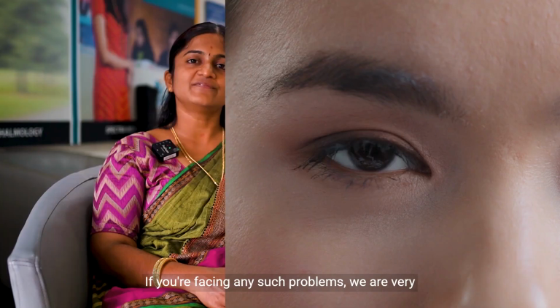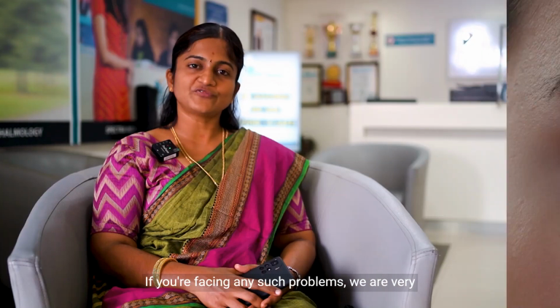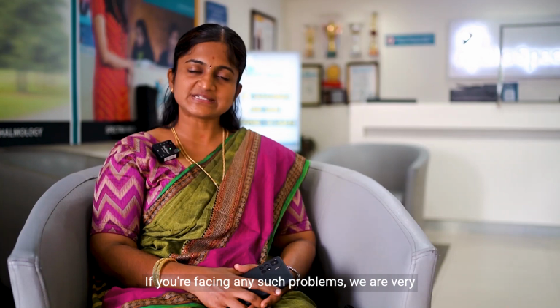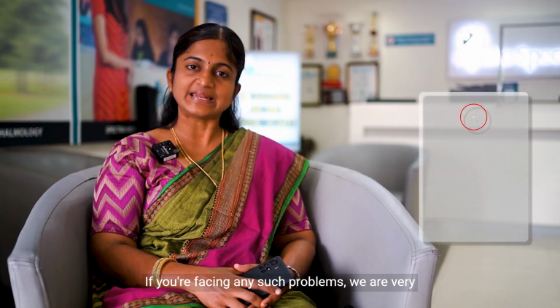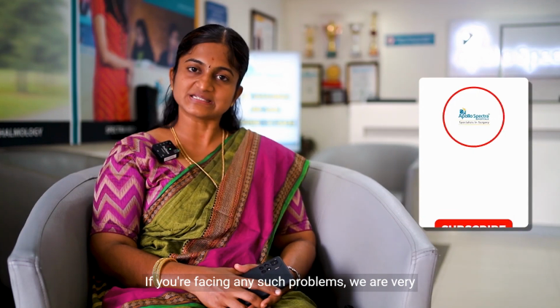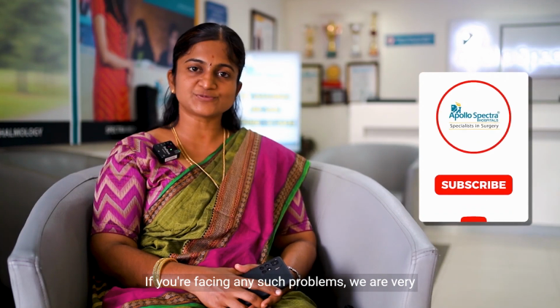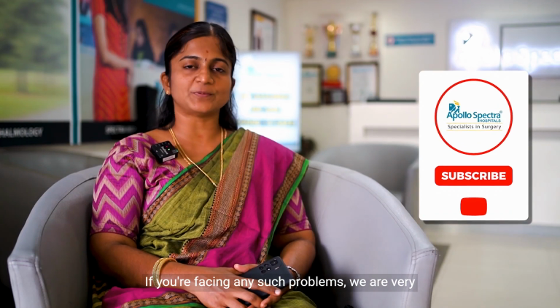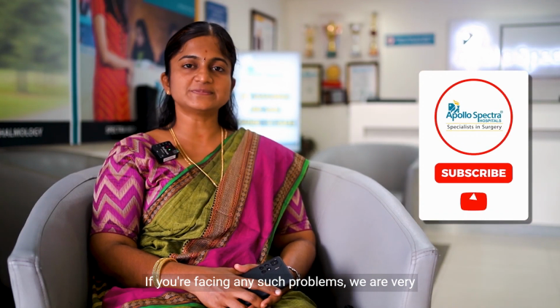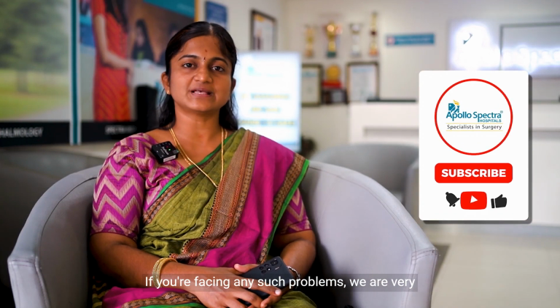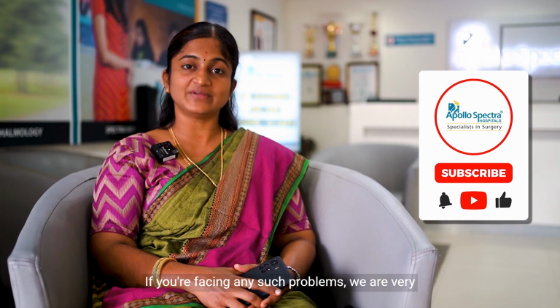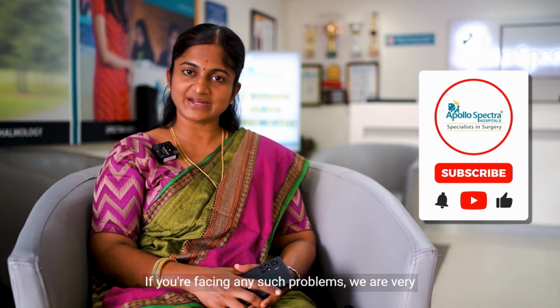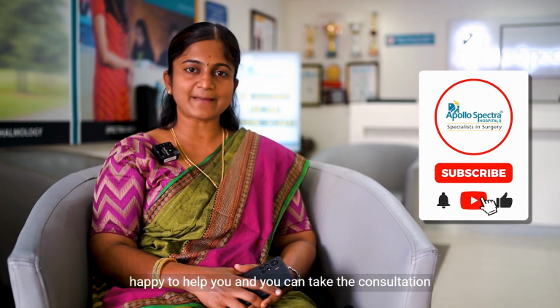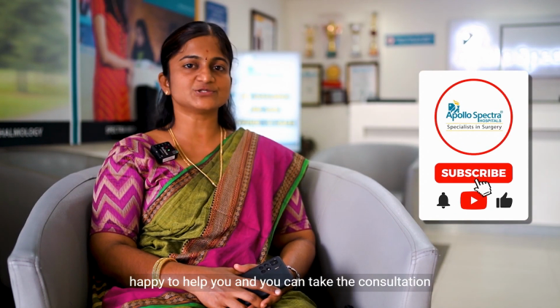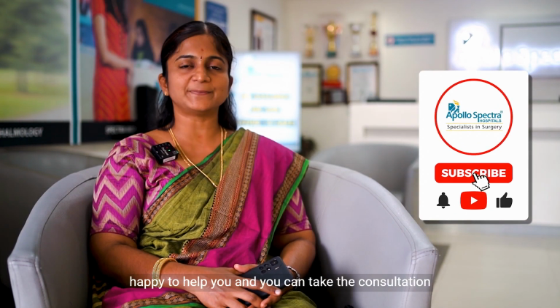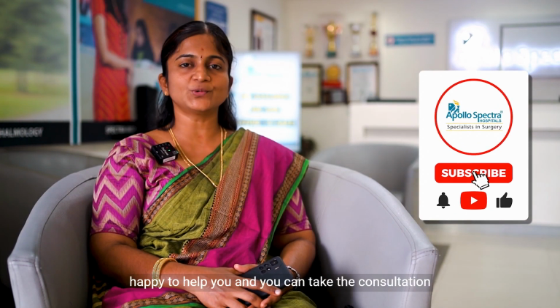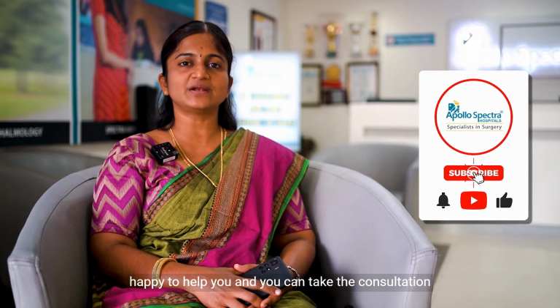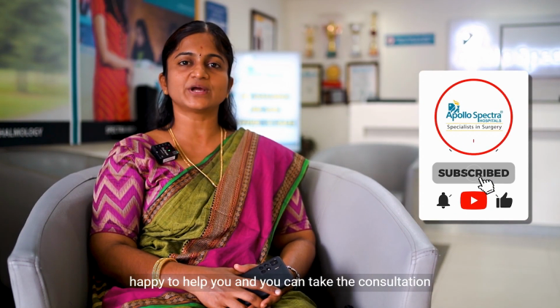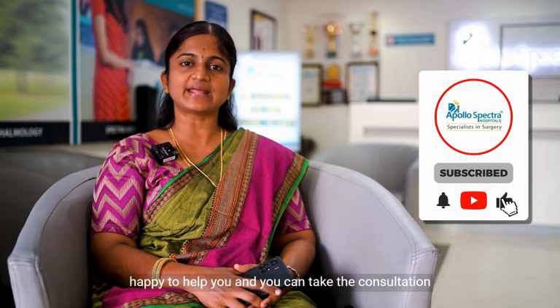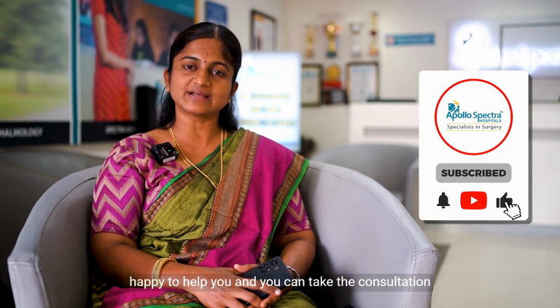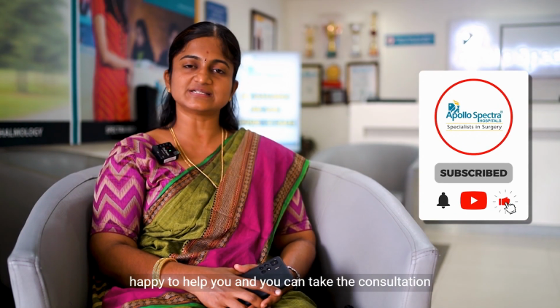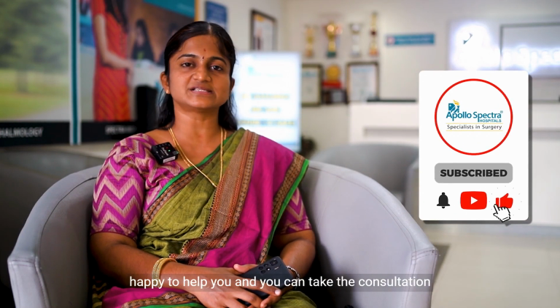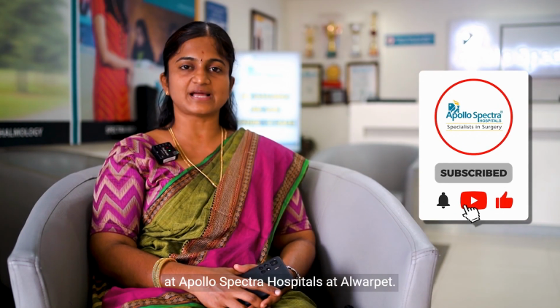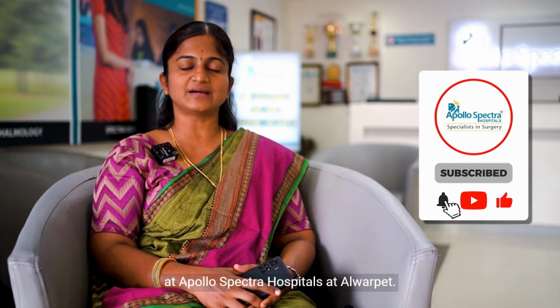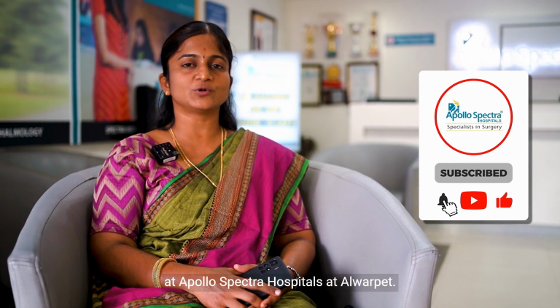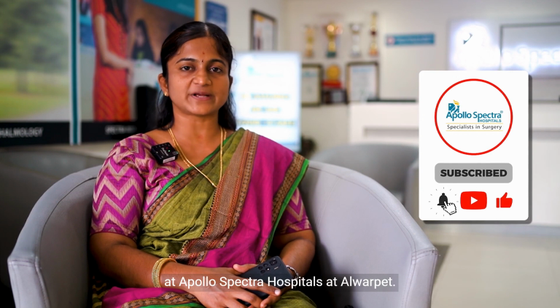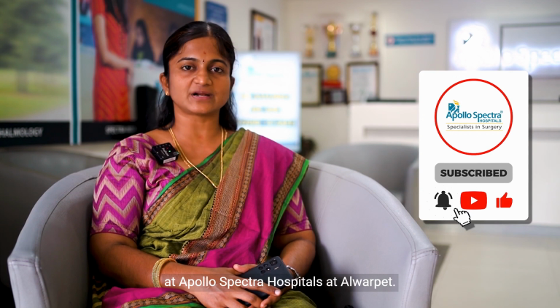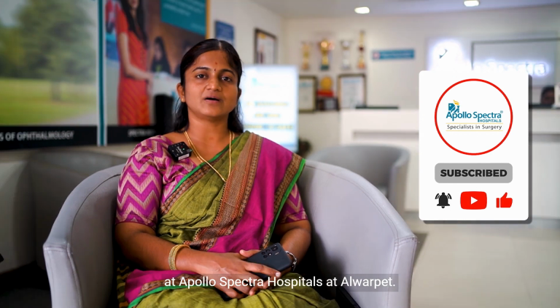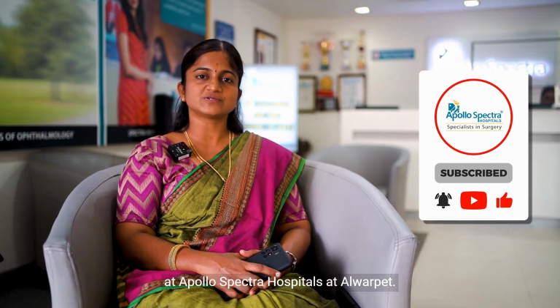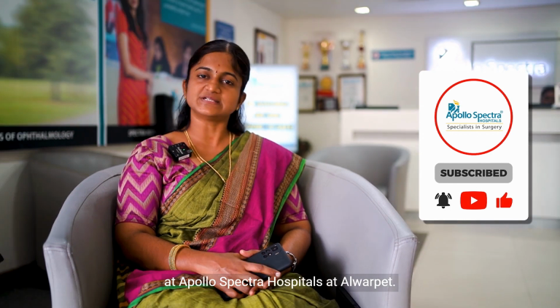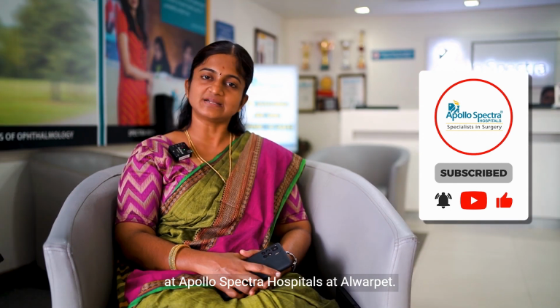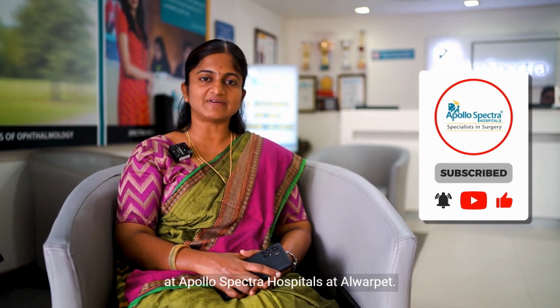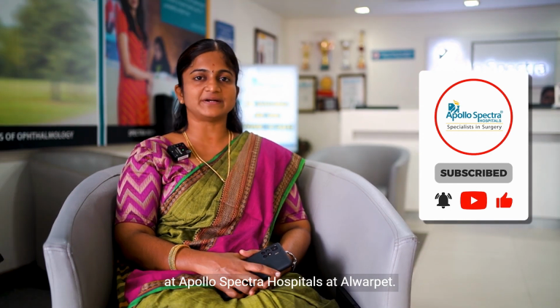If you are facing any such problems, we are very happy to help you. You can take a consultation at Apollo Spectra Hospitals at Alwar Pit.